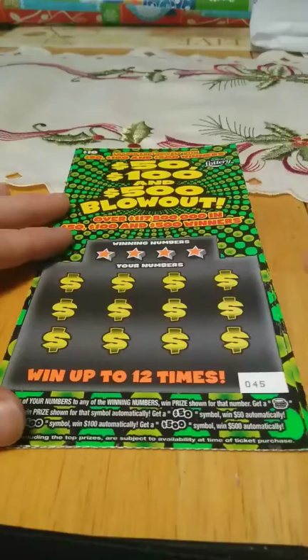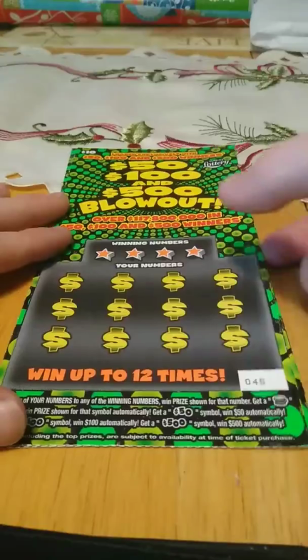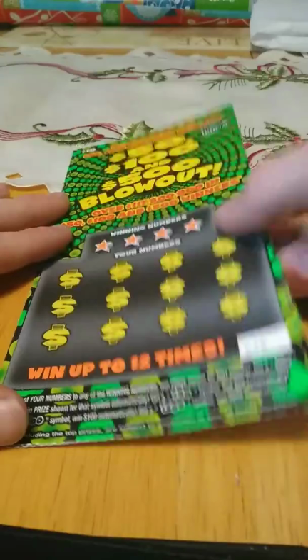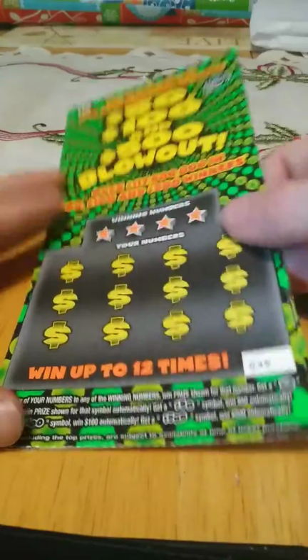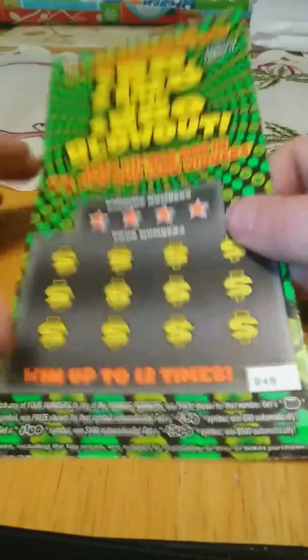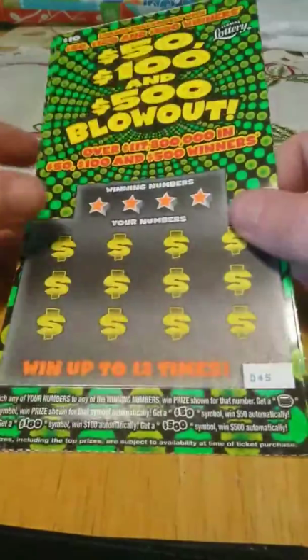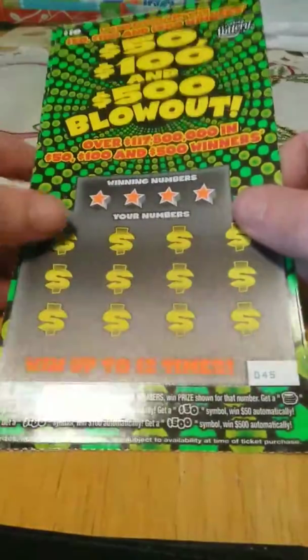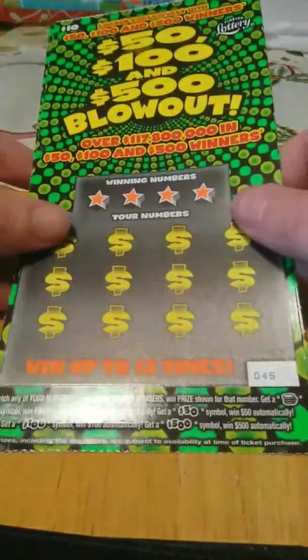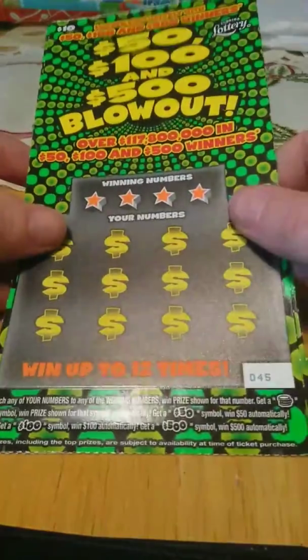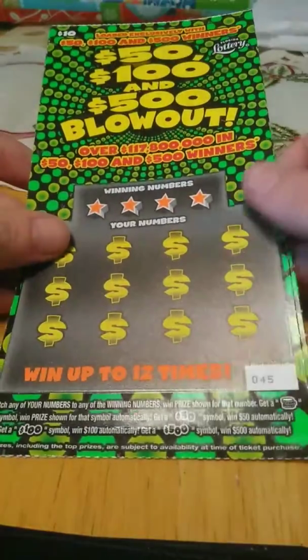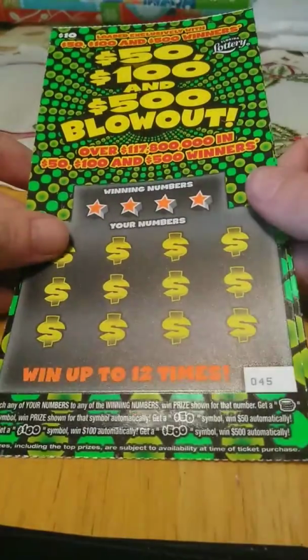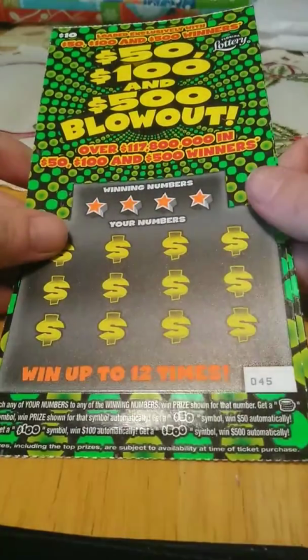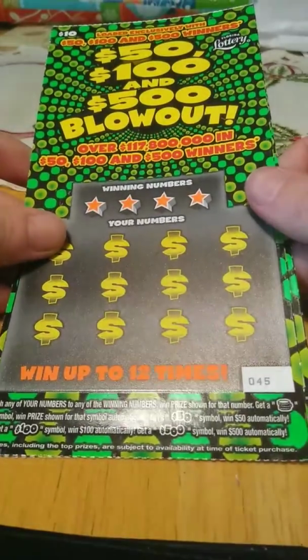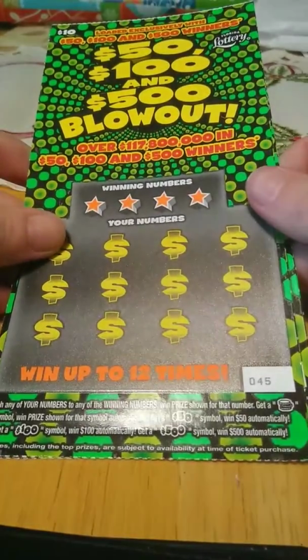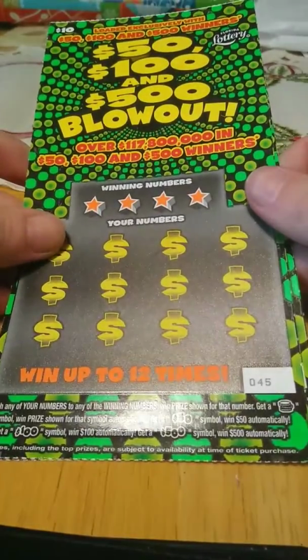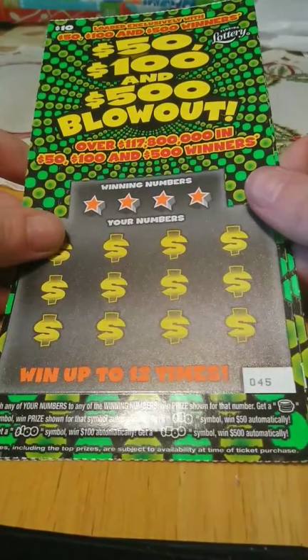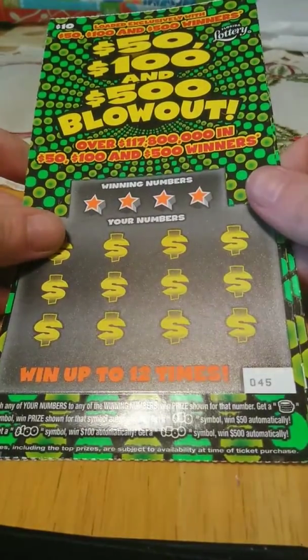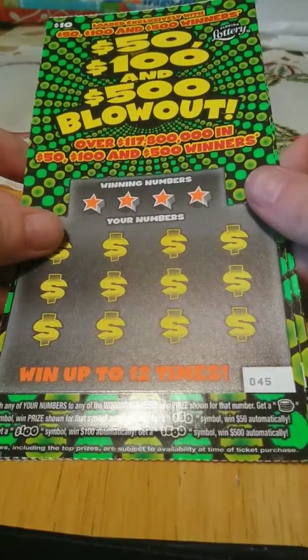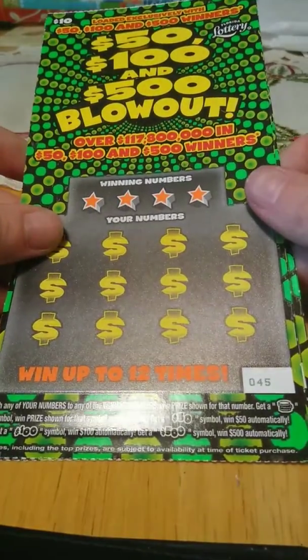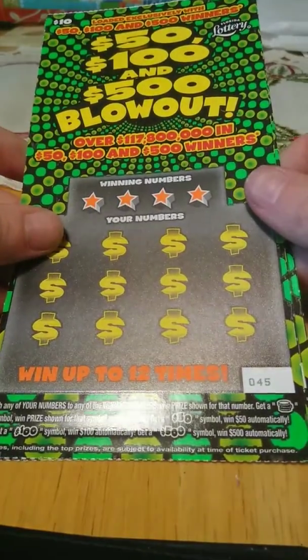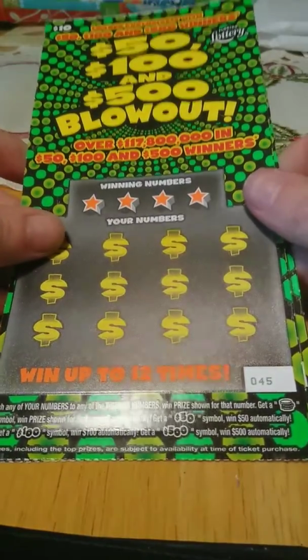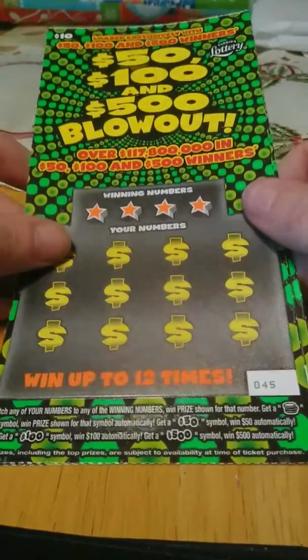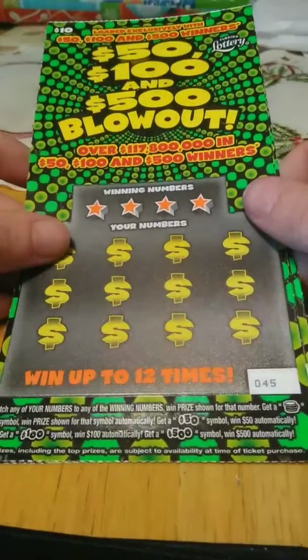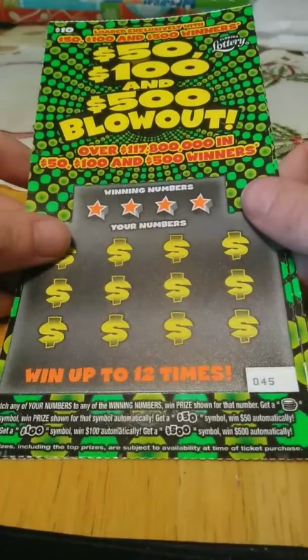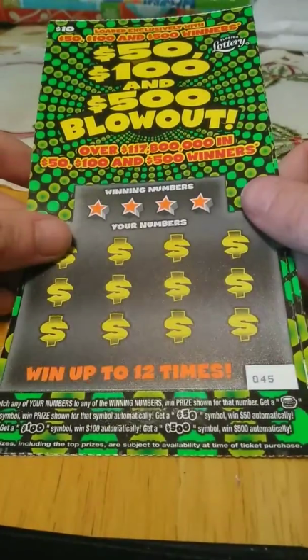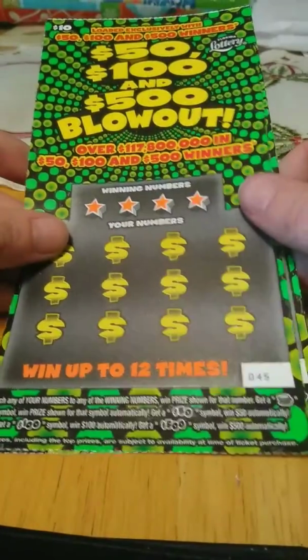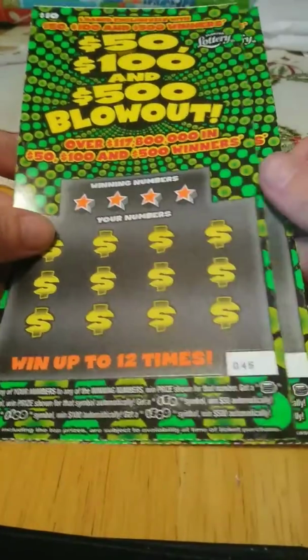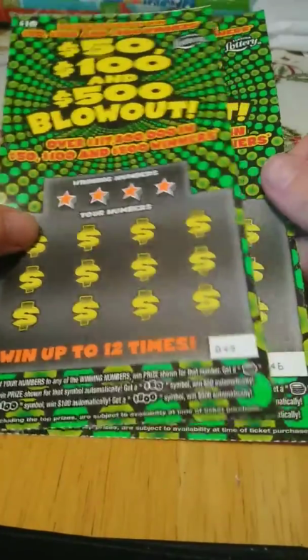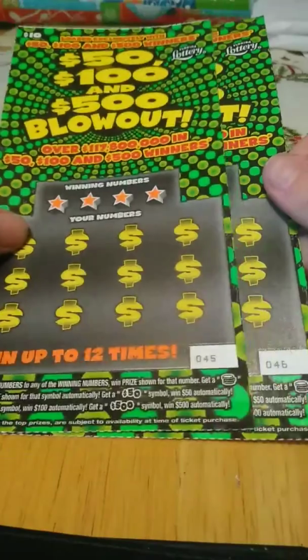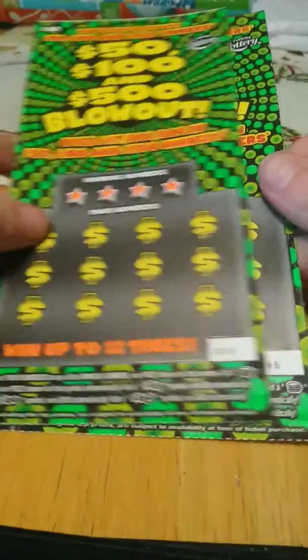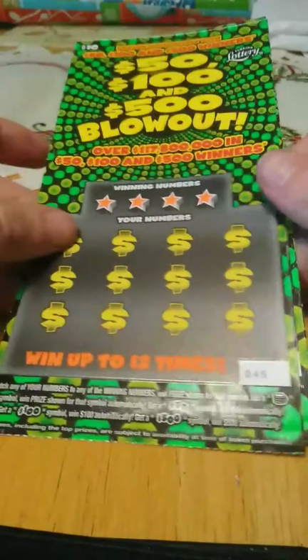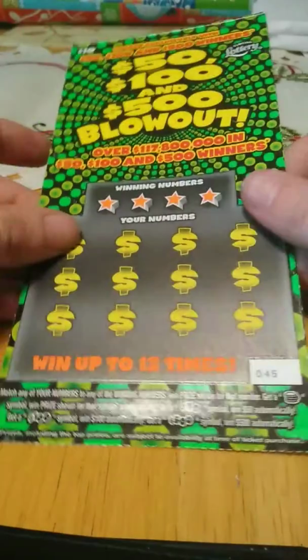What's going on guys, got two of the $10, $50, $100, $500 blowout. I got ticket number 45 and 46.